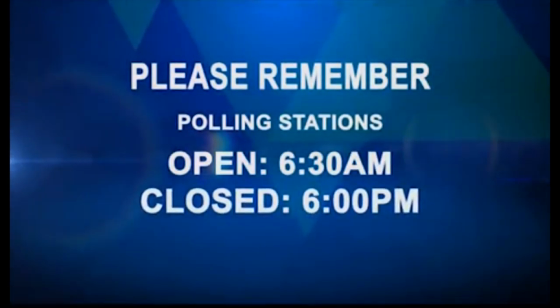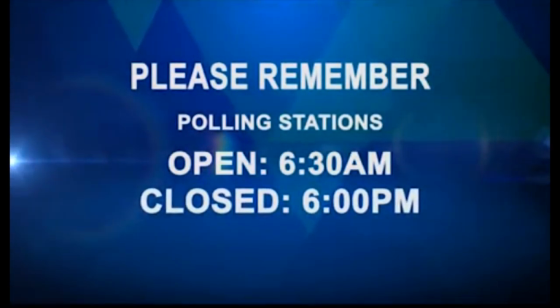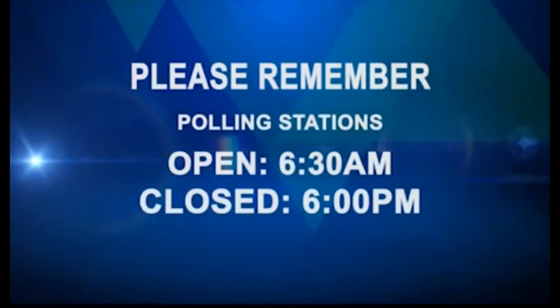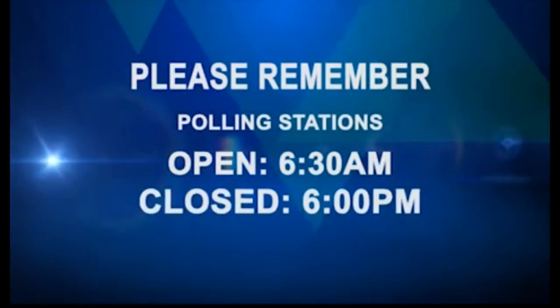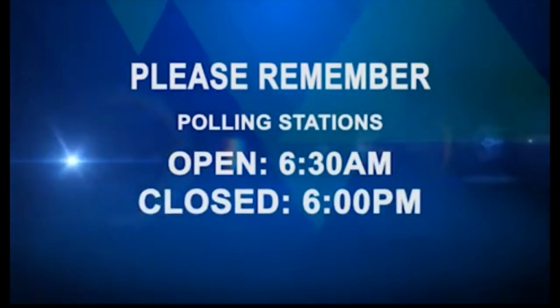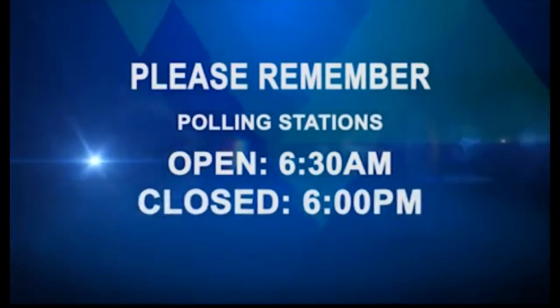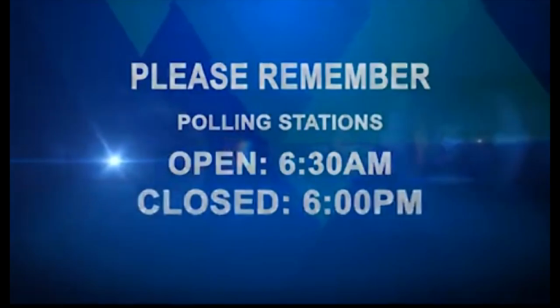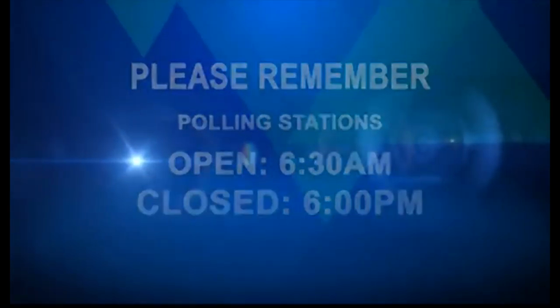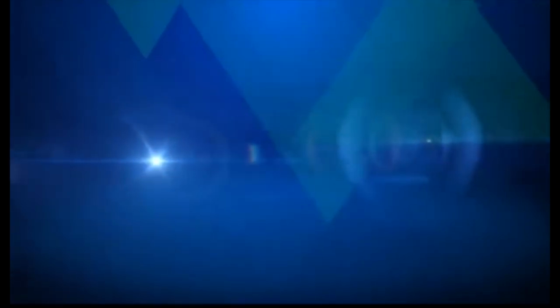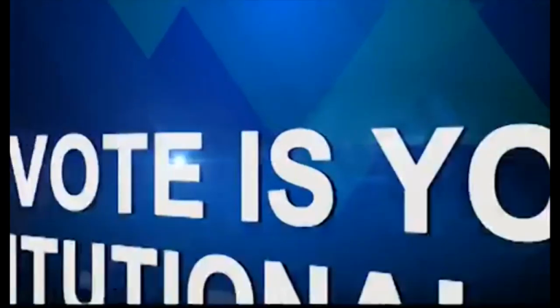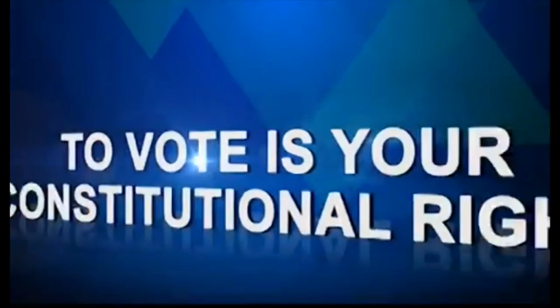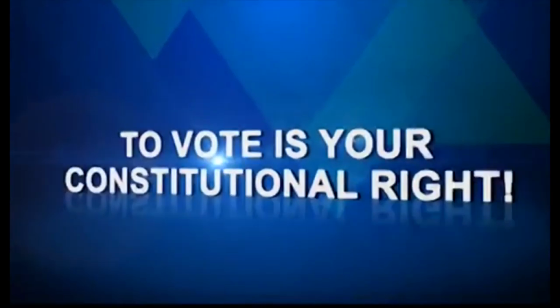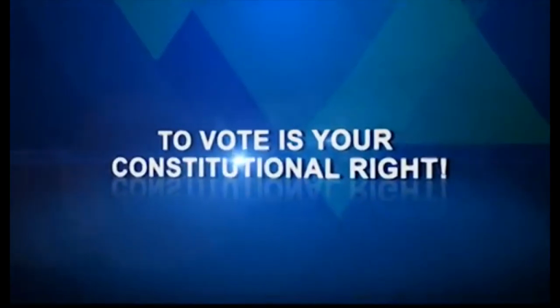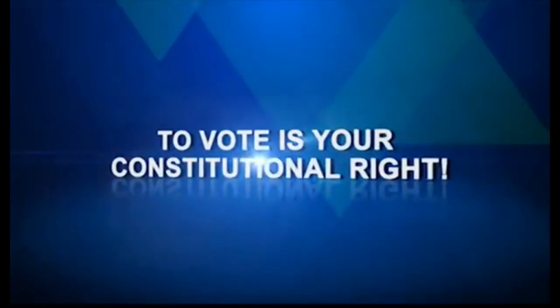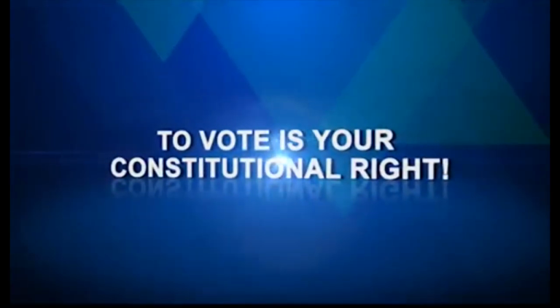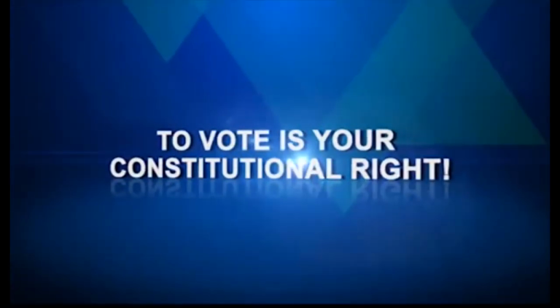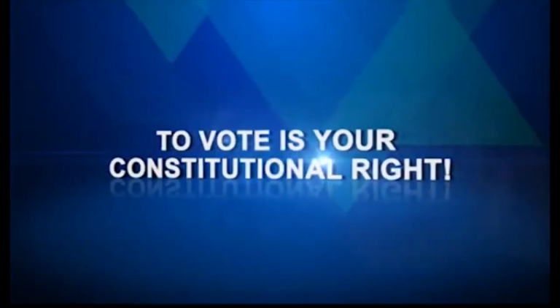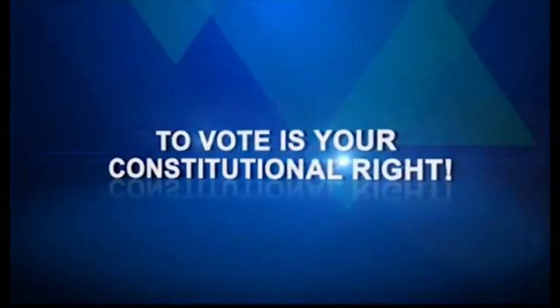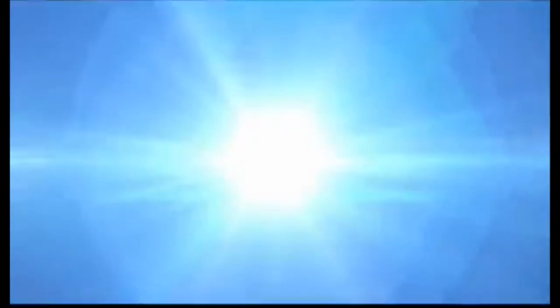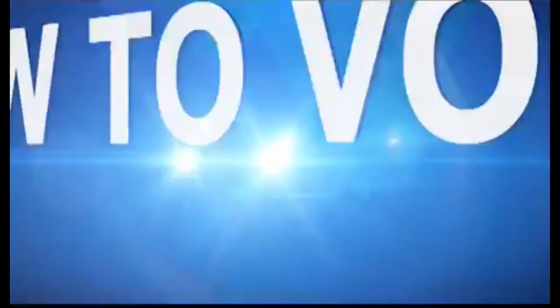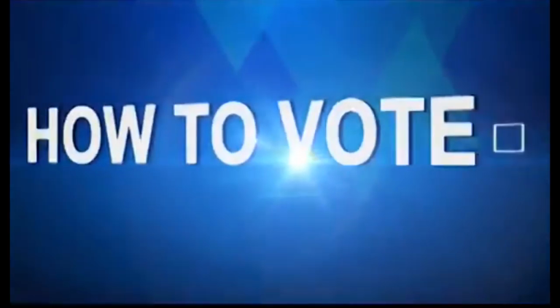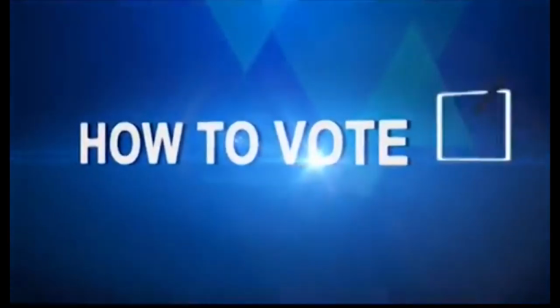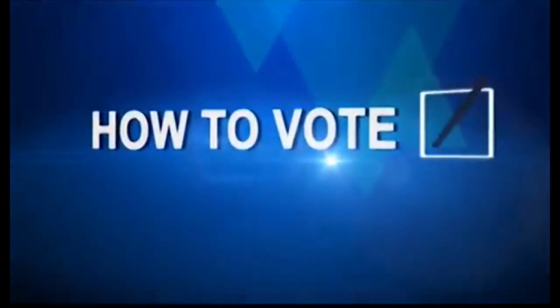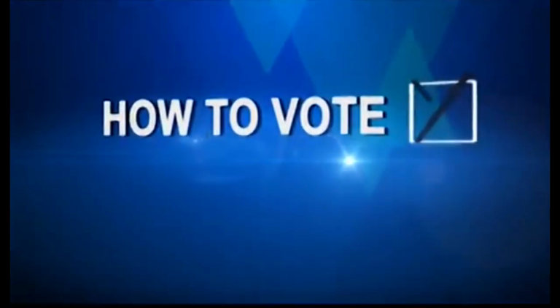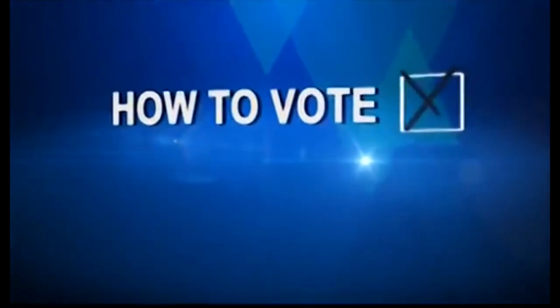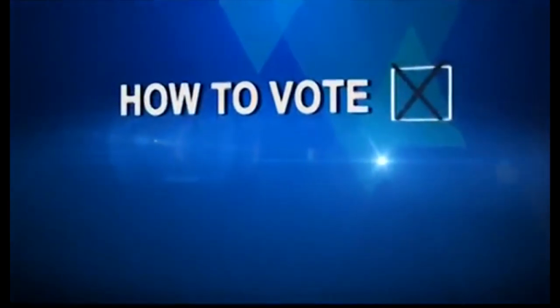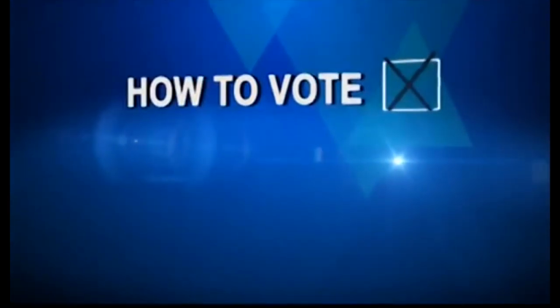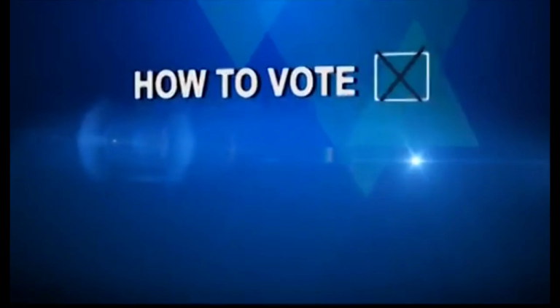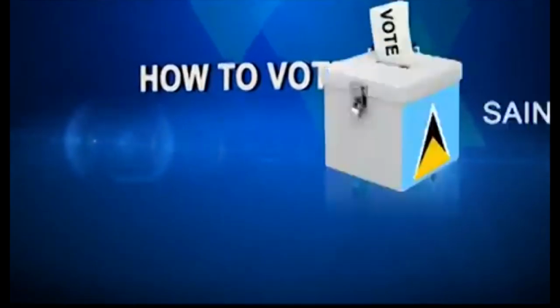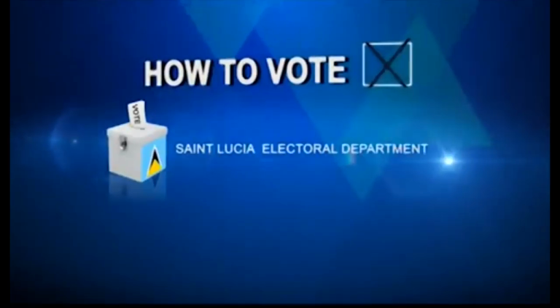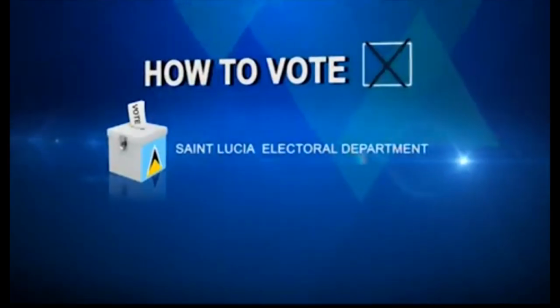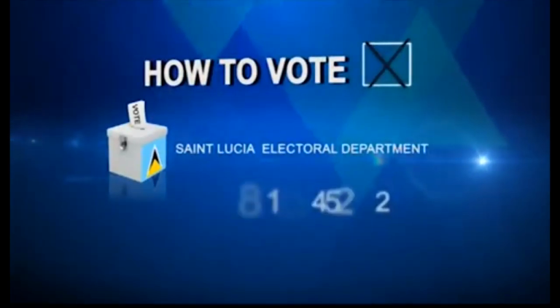To vote is your constitutional right. How to vote is brought to you by the St. Lucia Electoral Department.